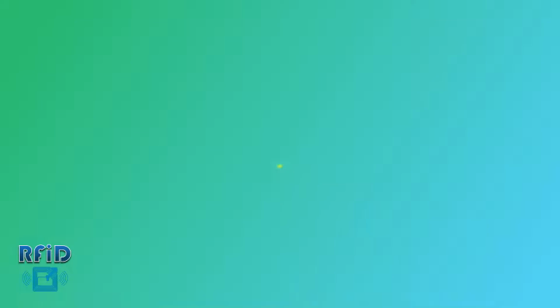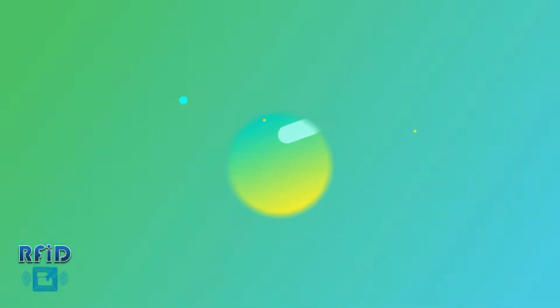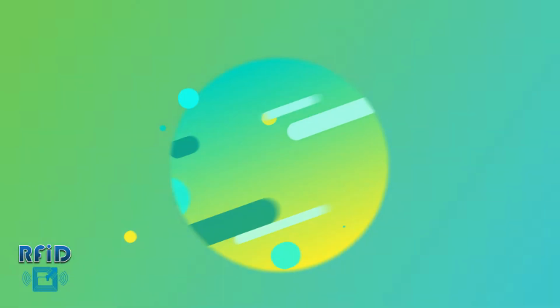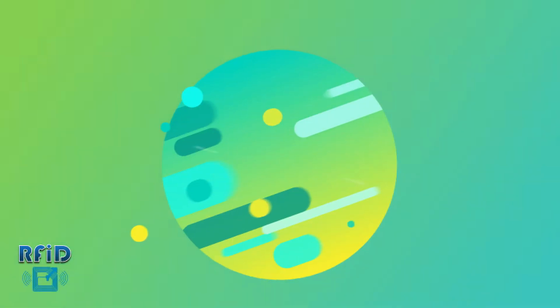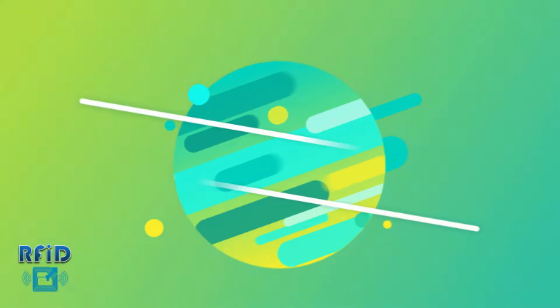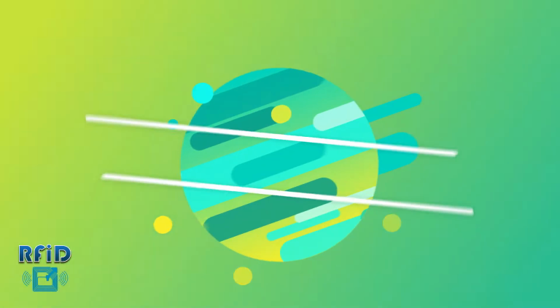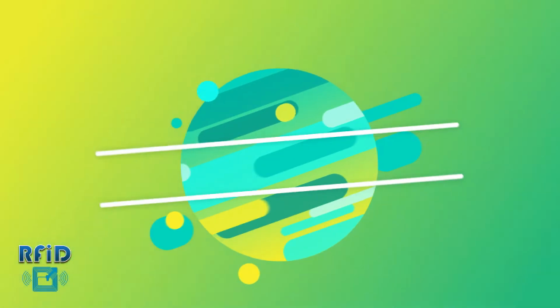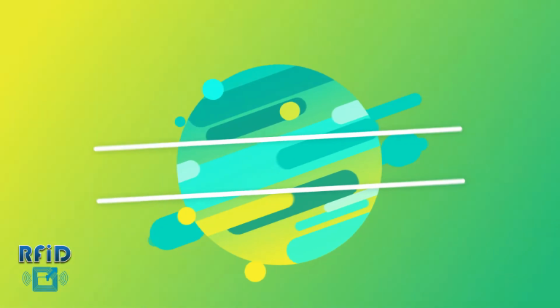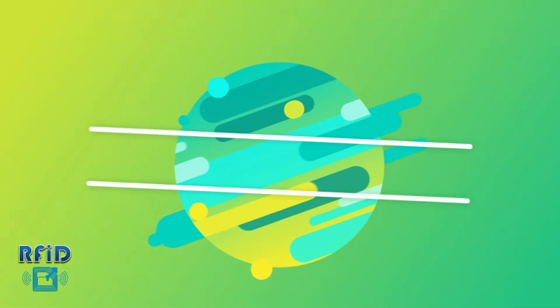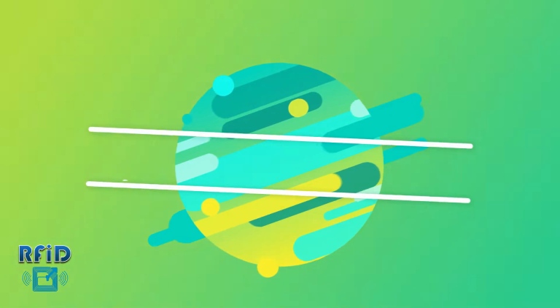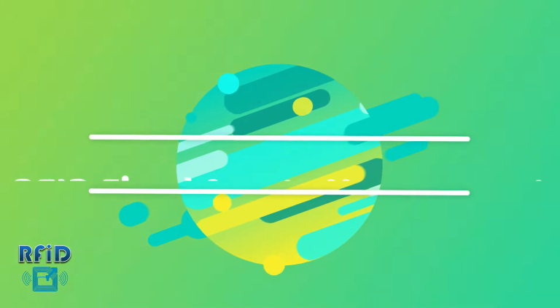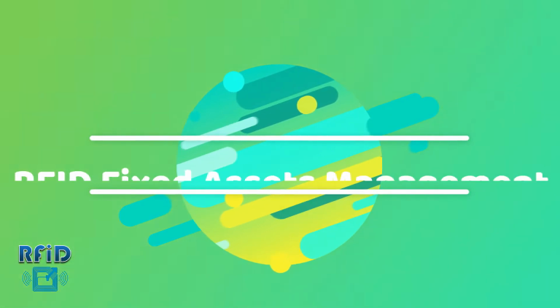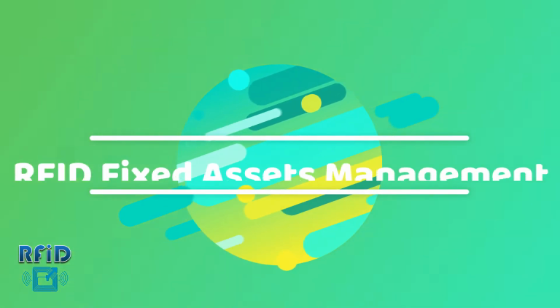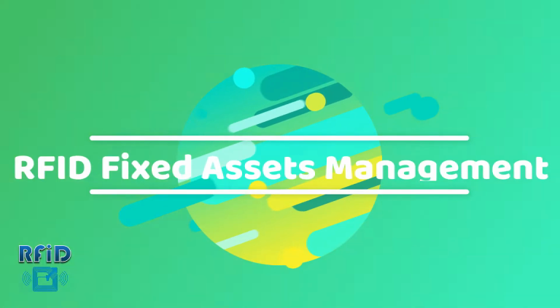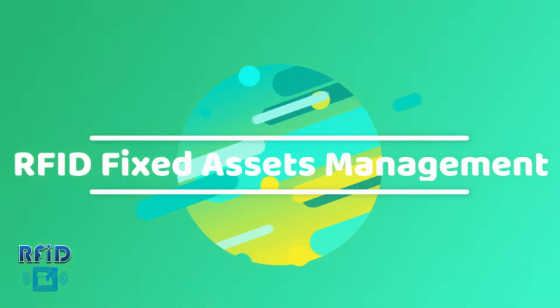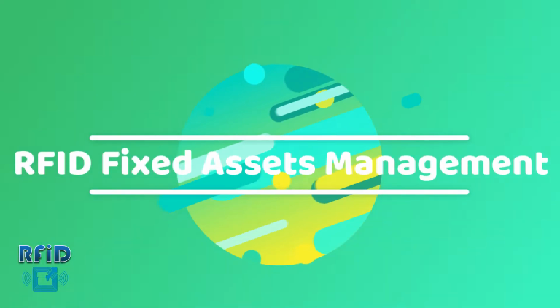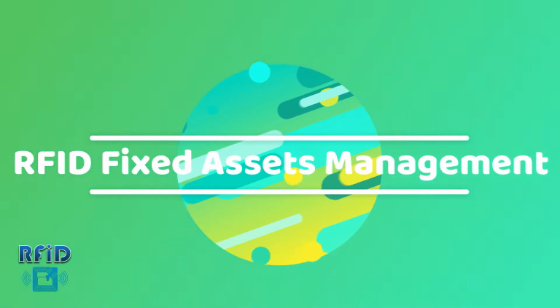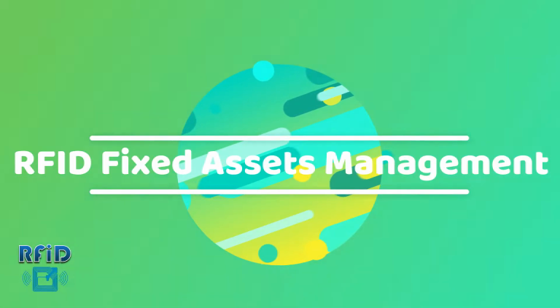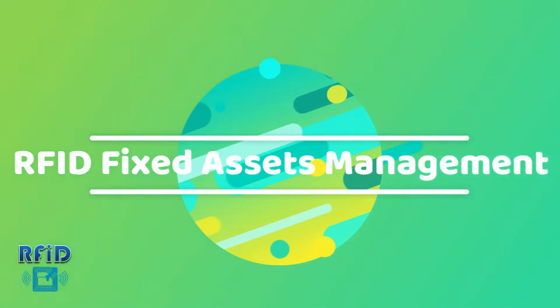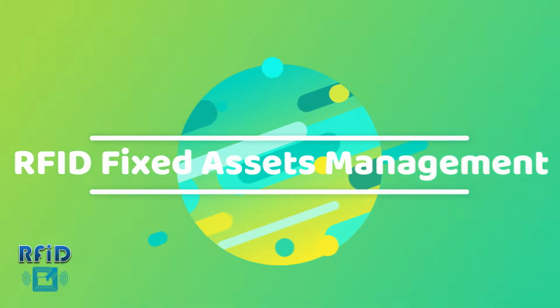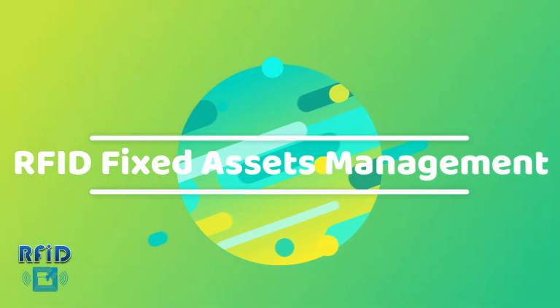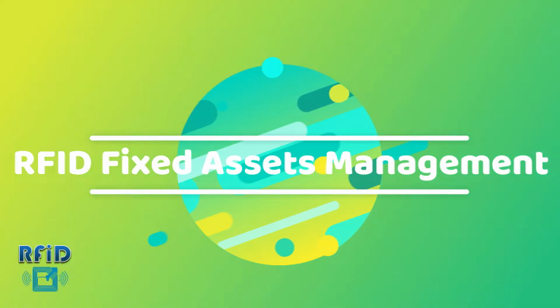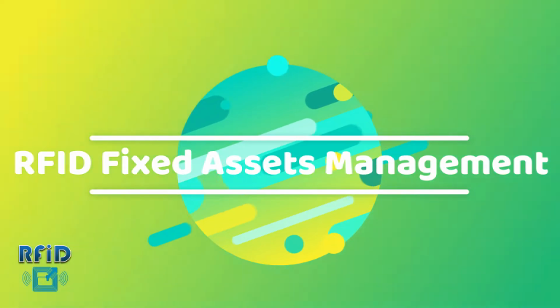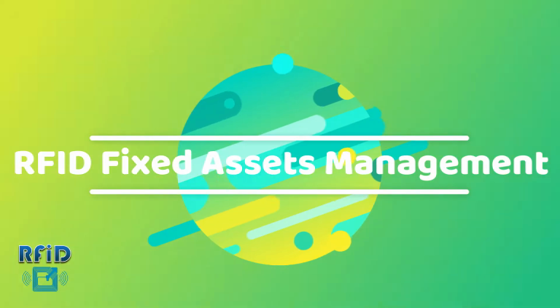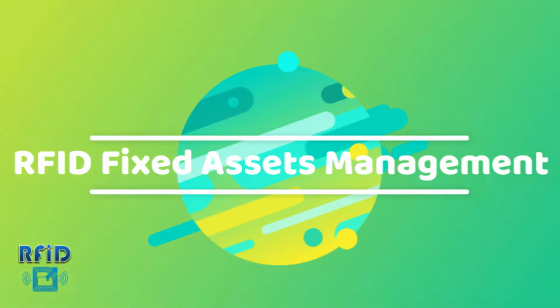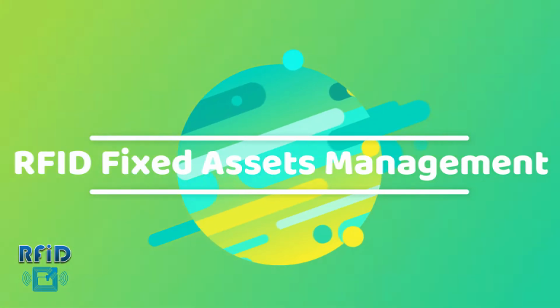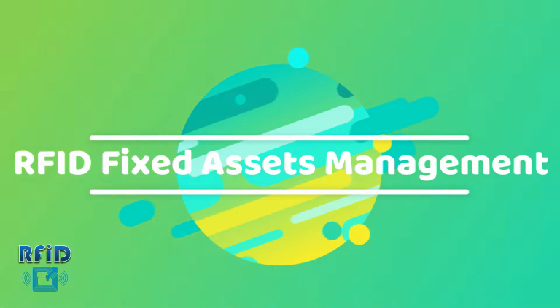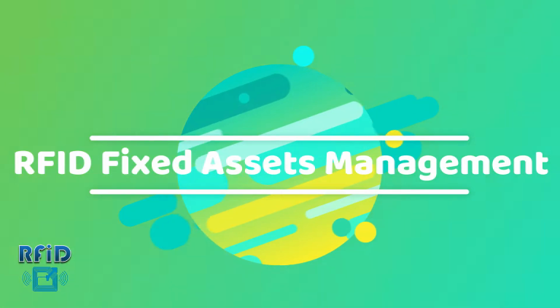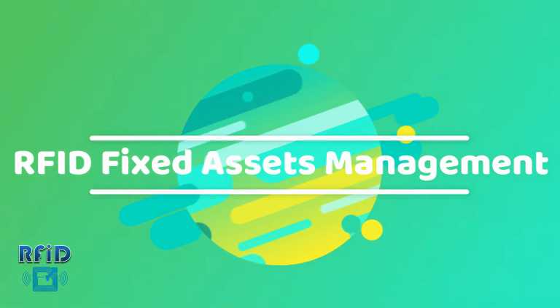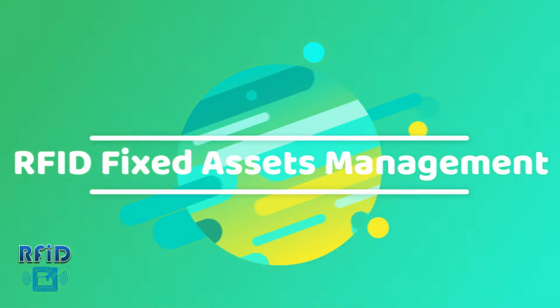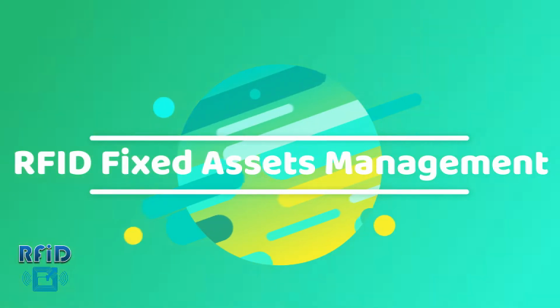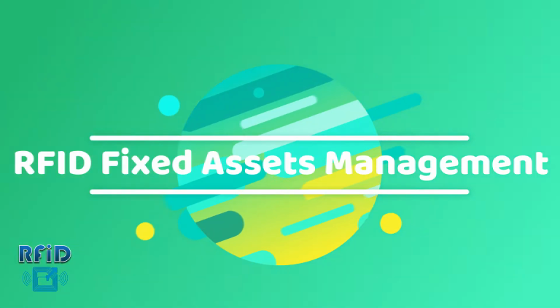In this video, we will introduce you to our FID Fixed Assets Management System.